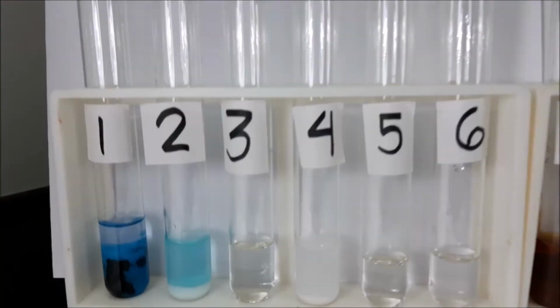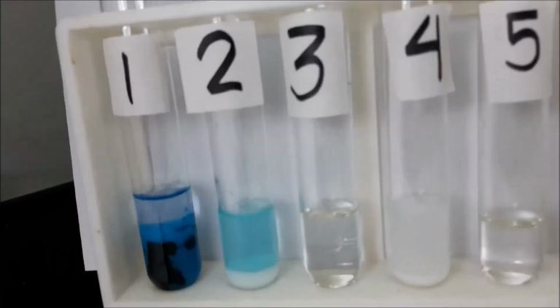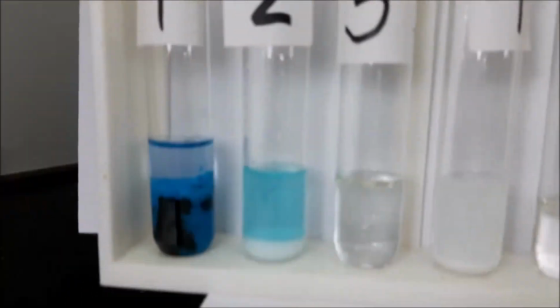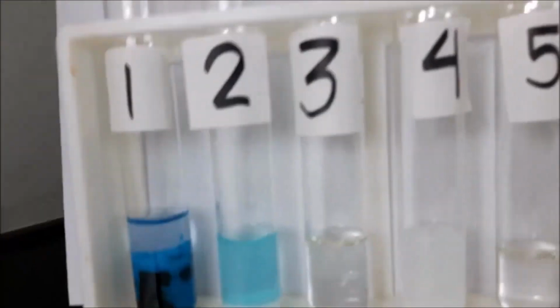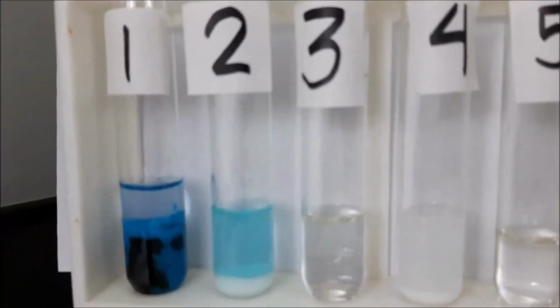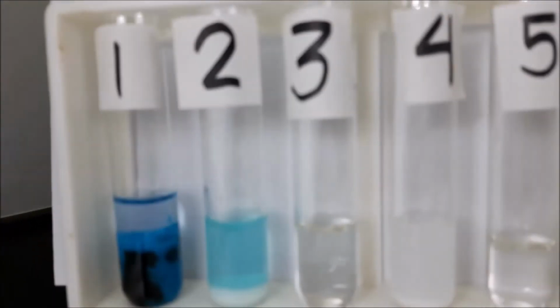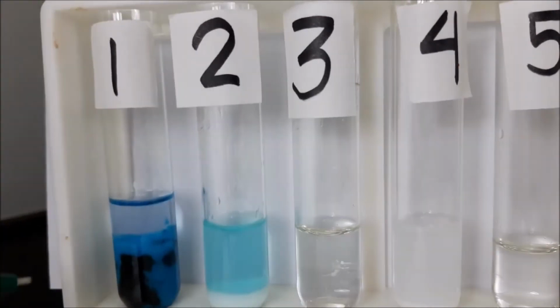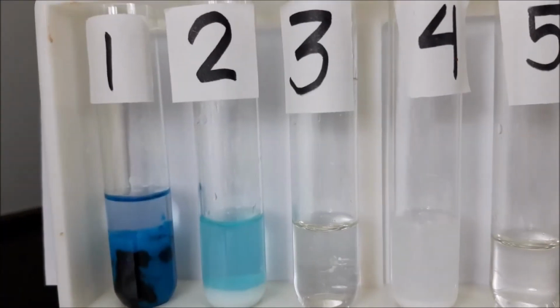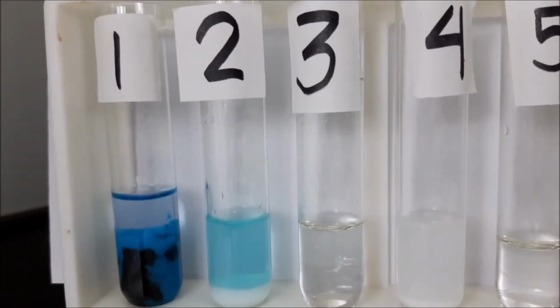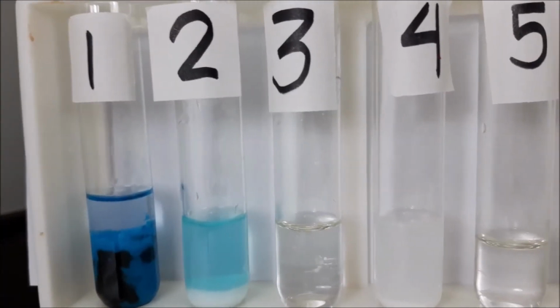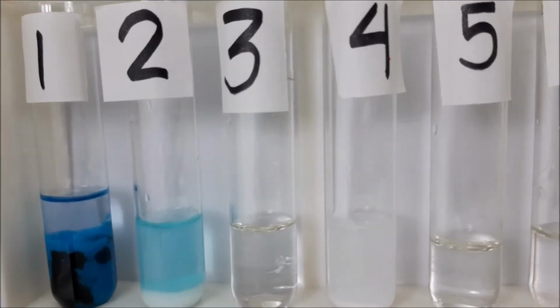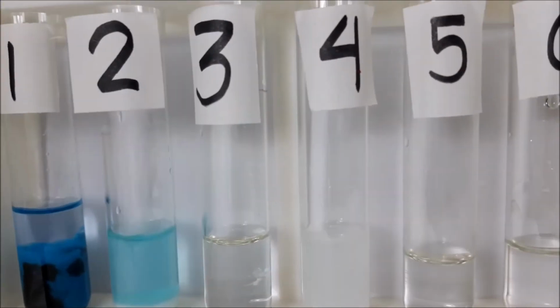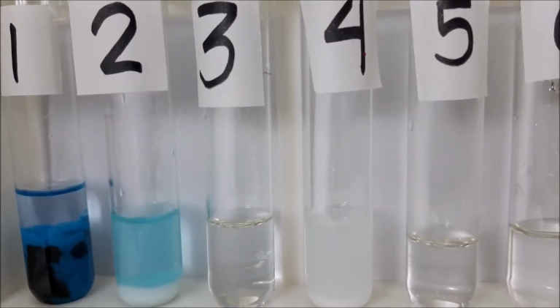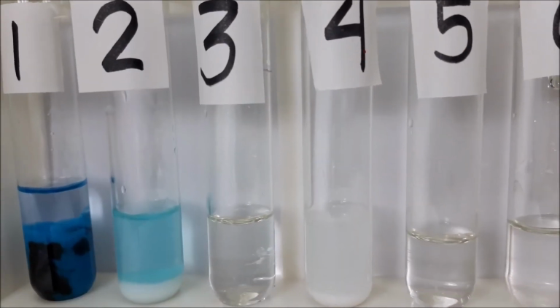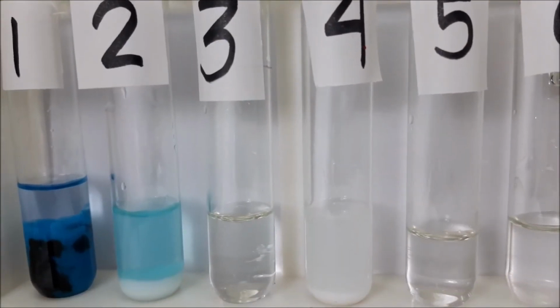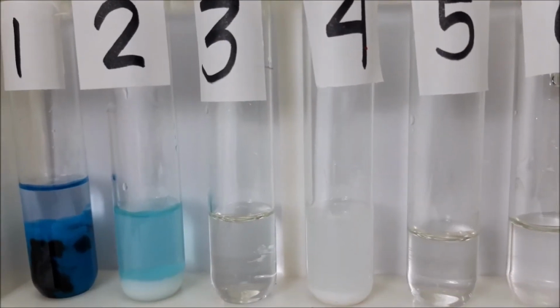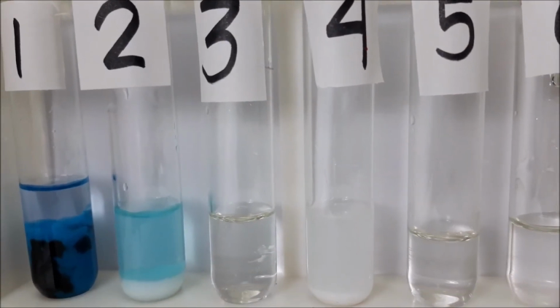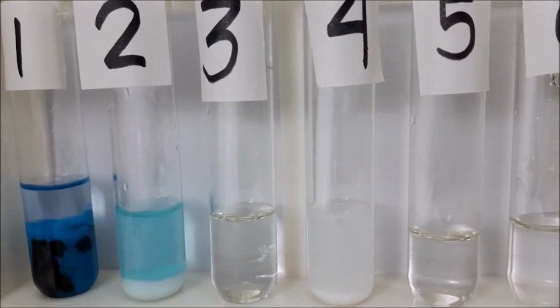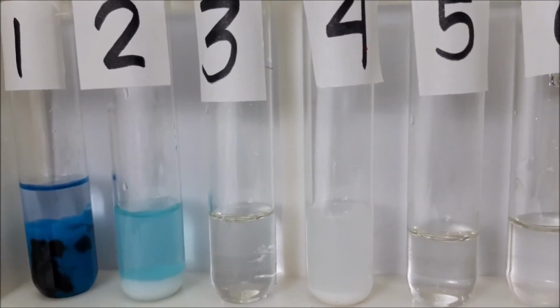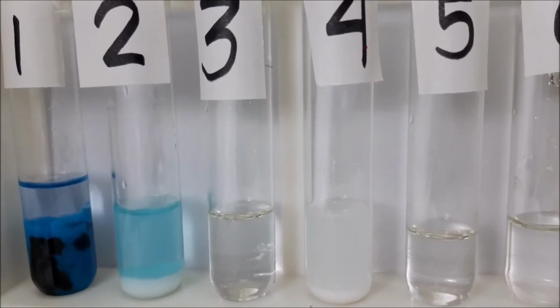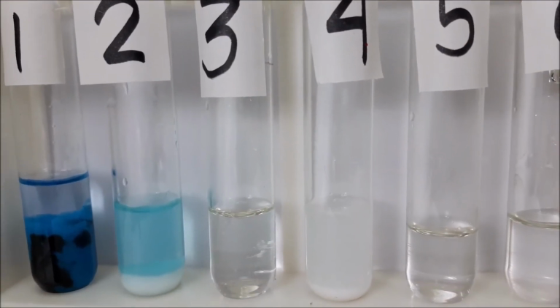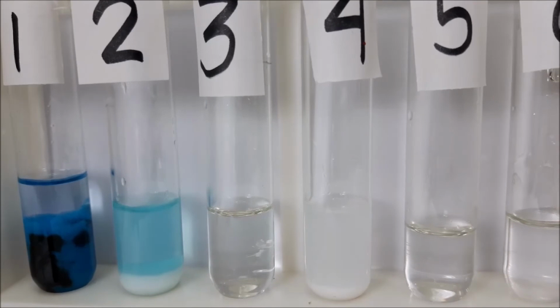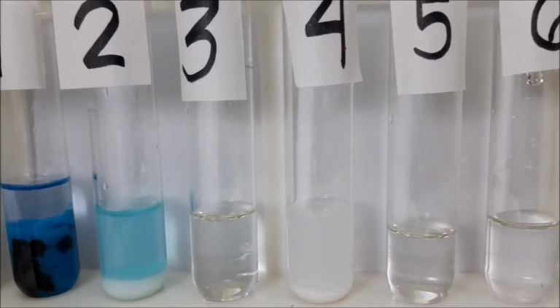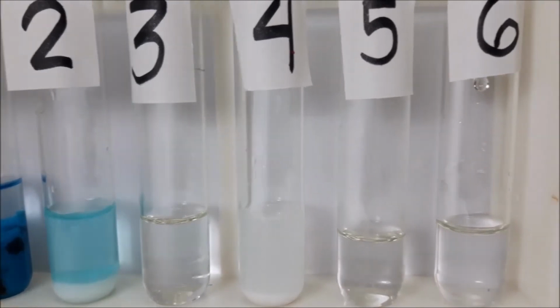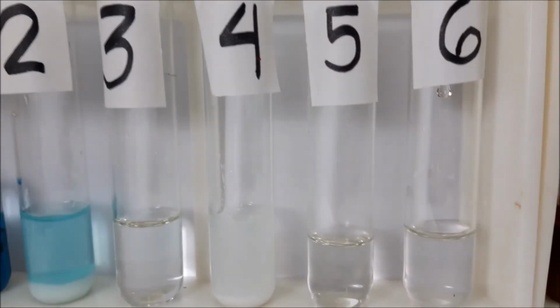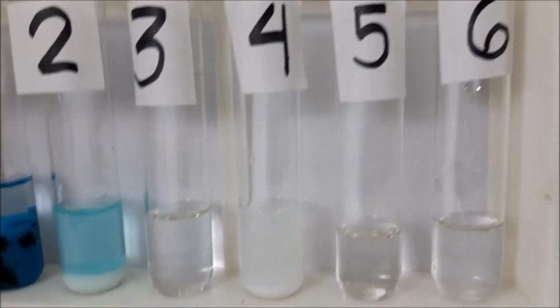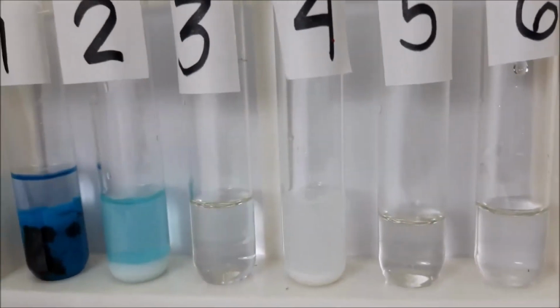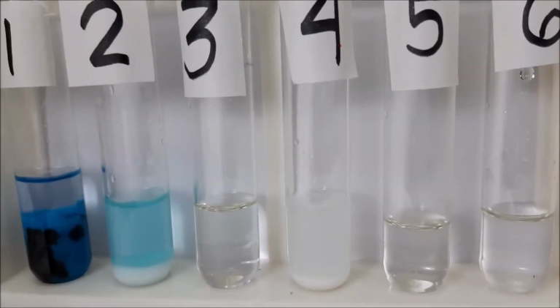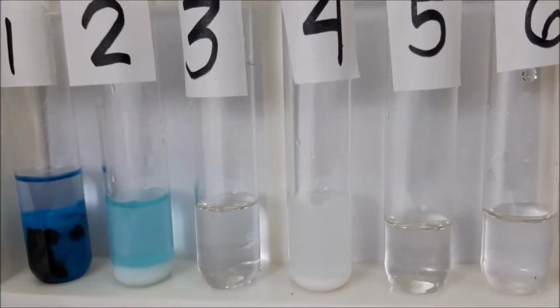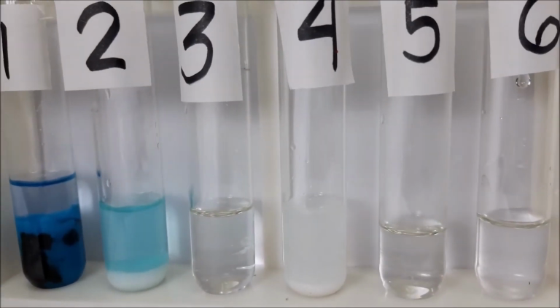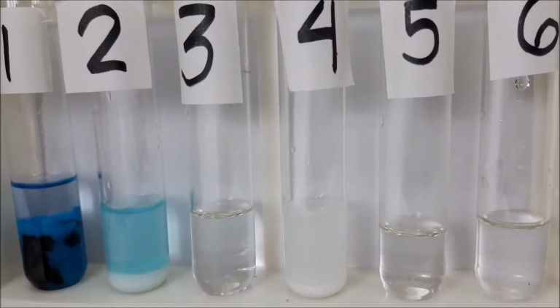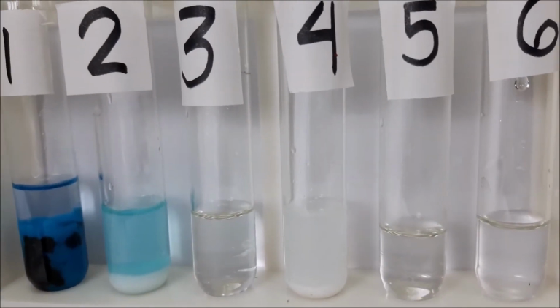Let's take a look at the summary of our experiment, starting with test tube number three.